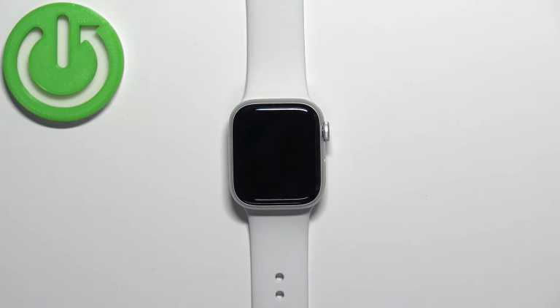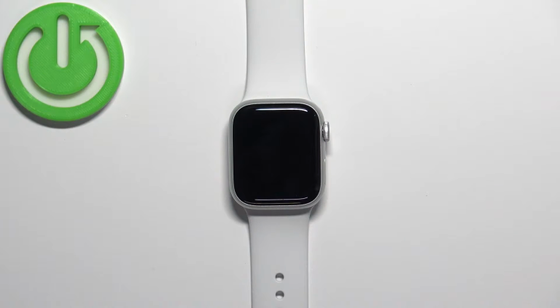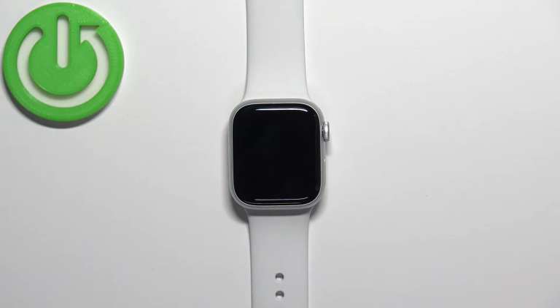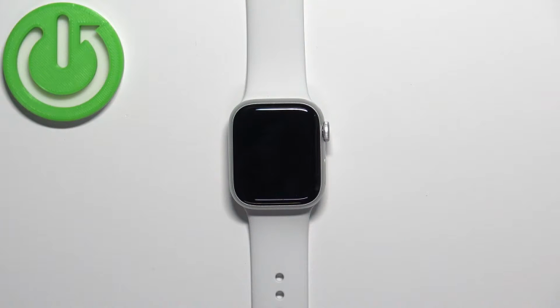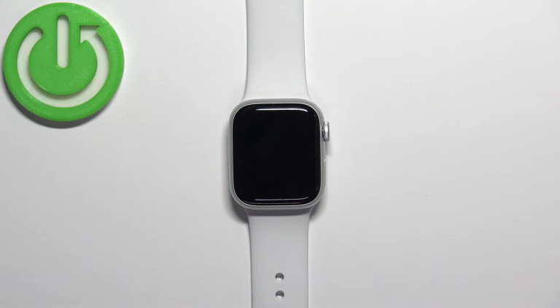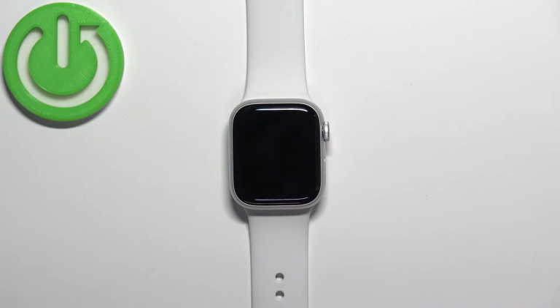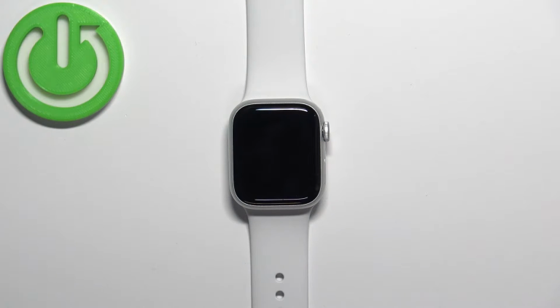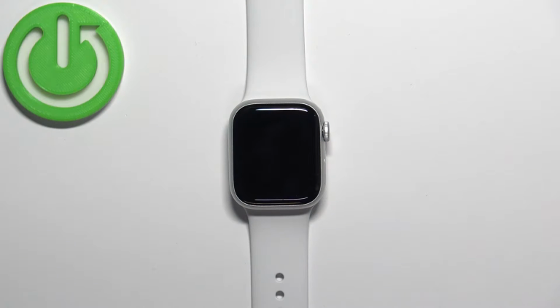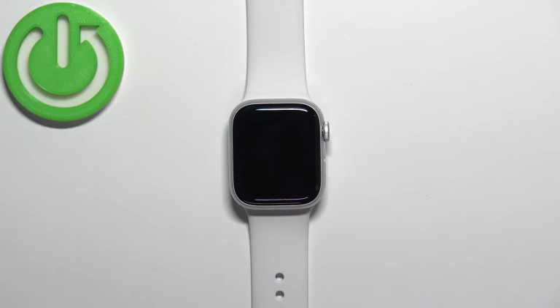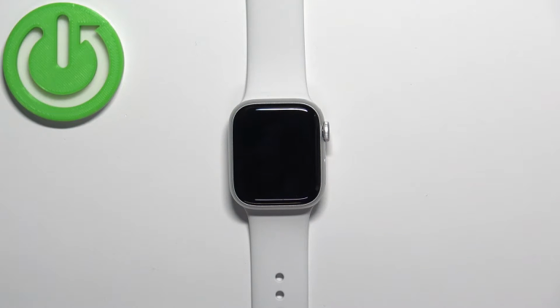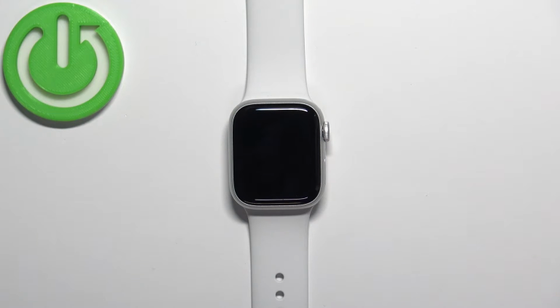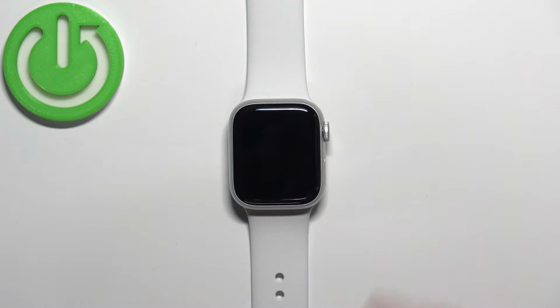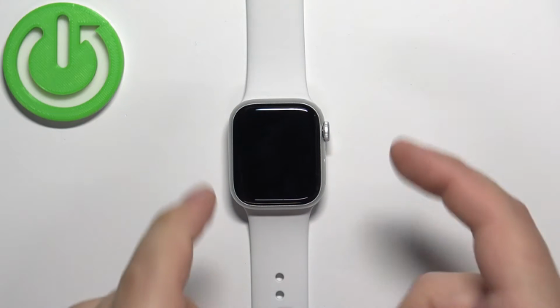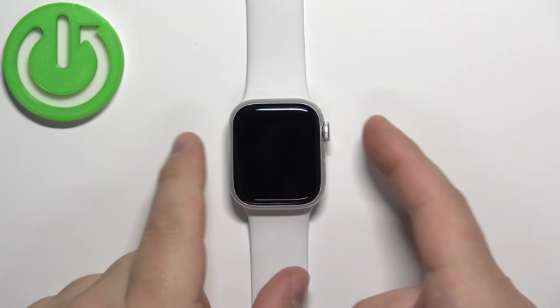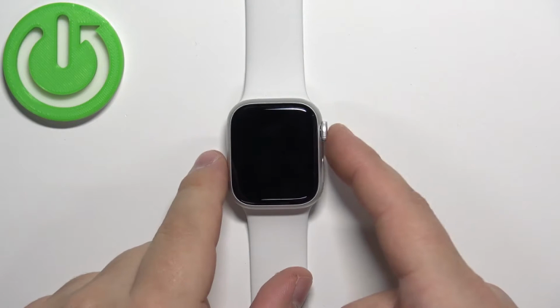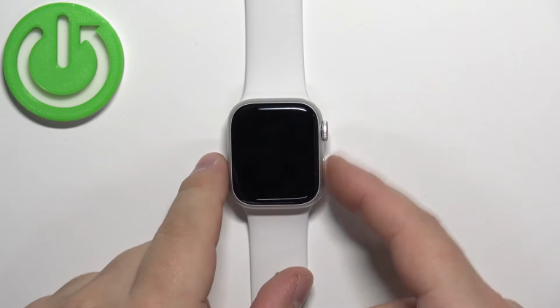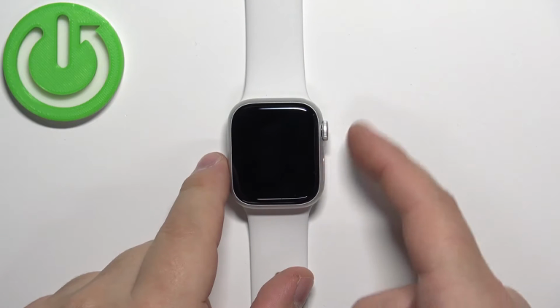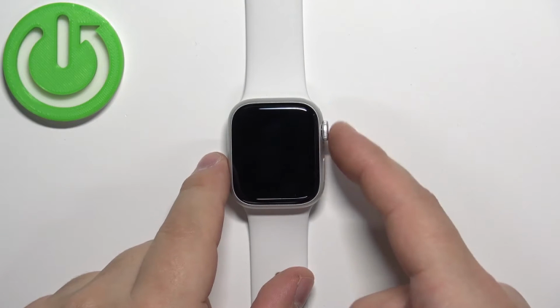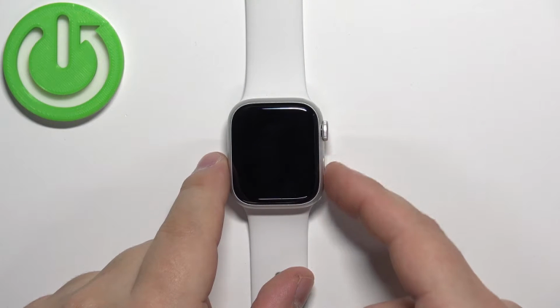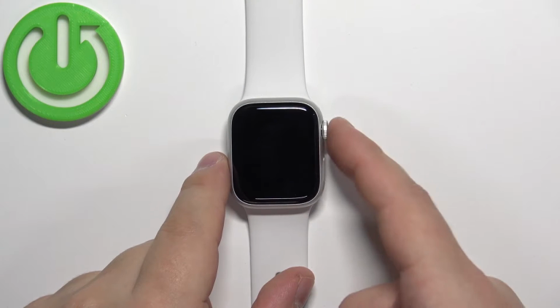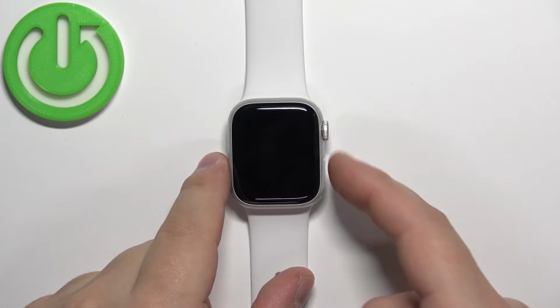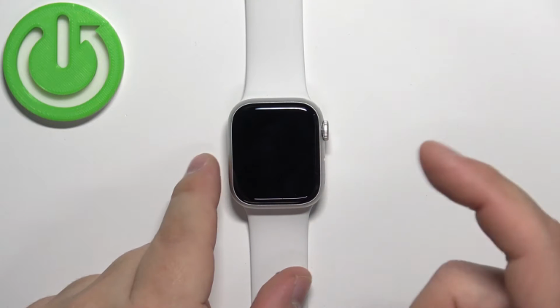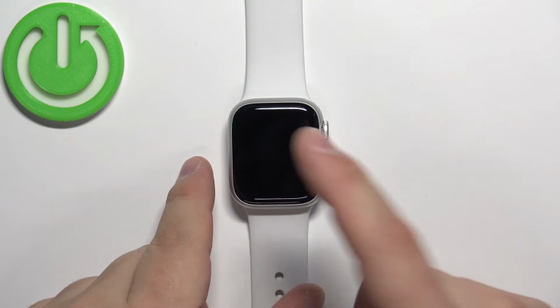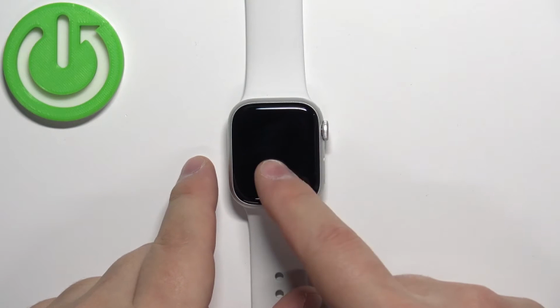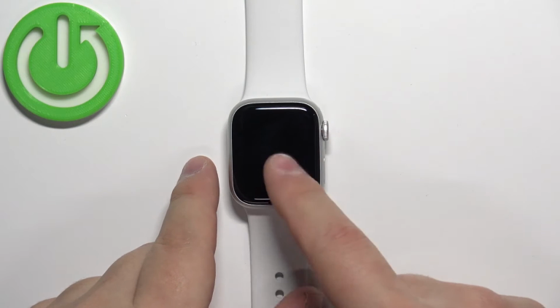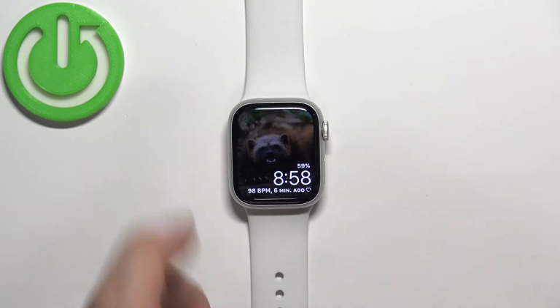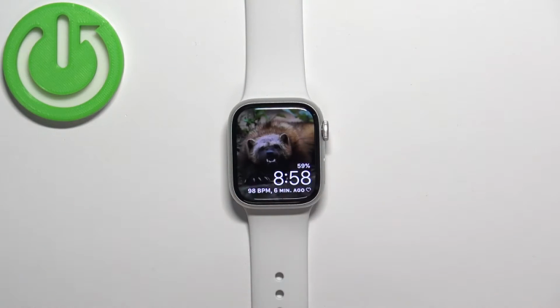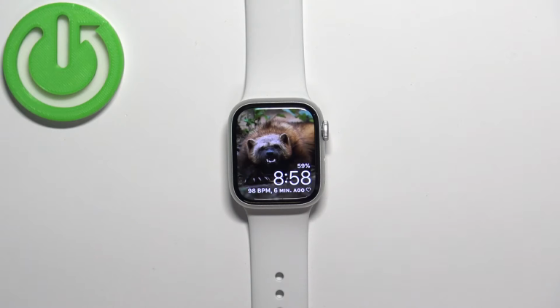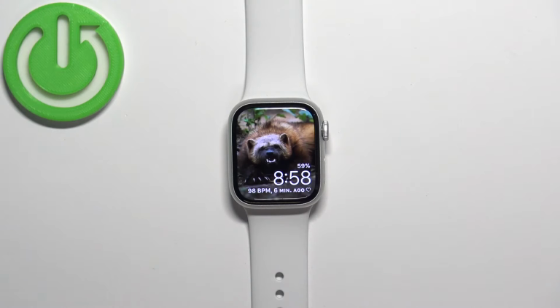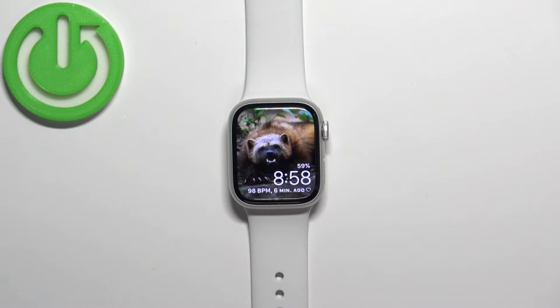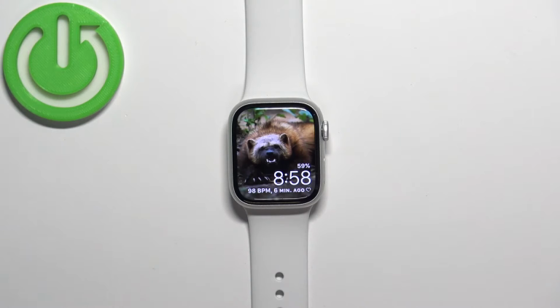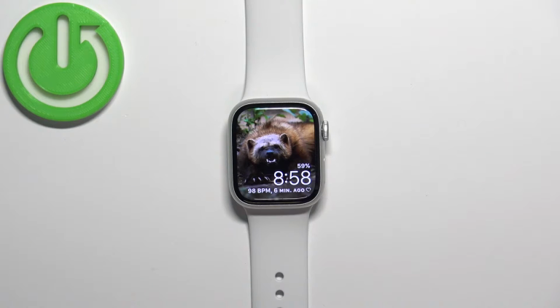First, let's wake up the screen on our watch. You can do it by pressing any of the buttons or by tapping on the screen.